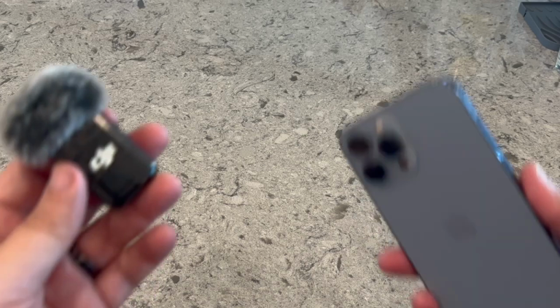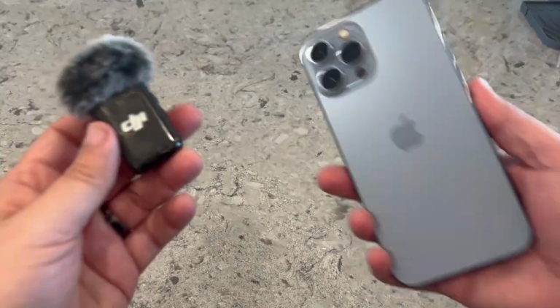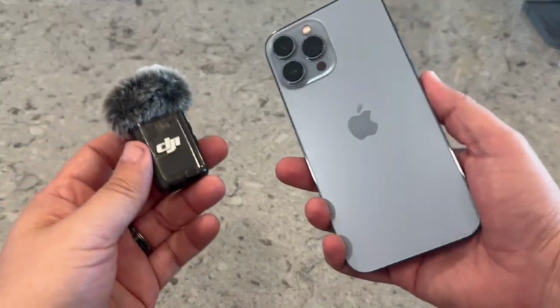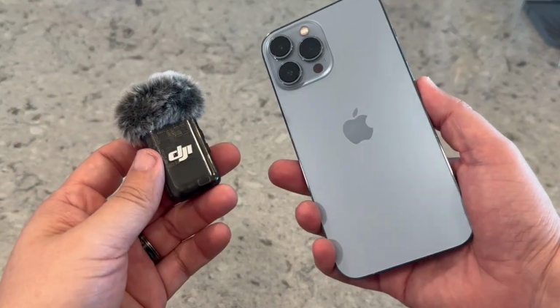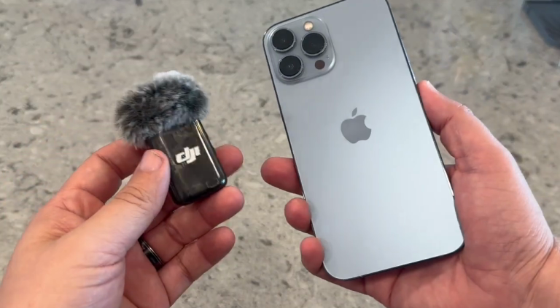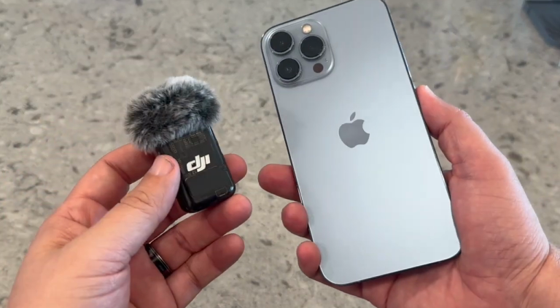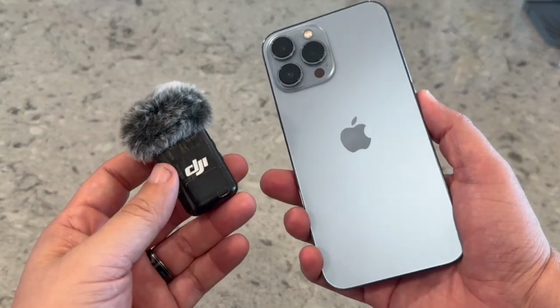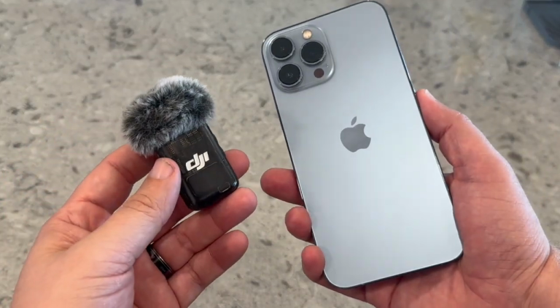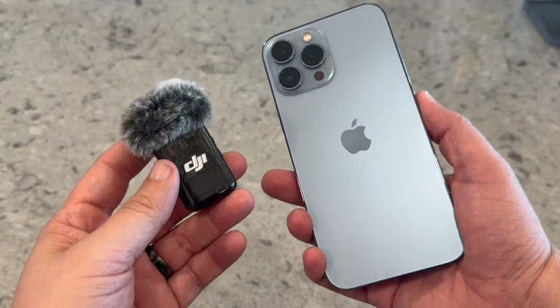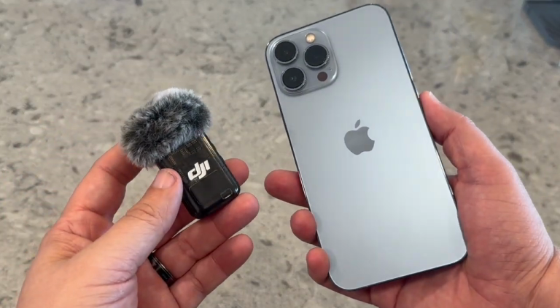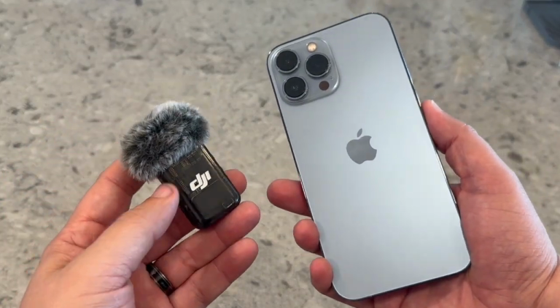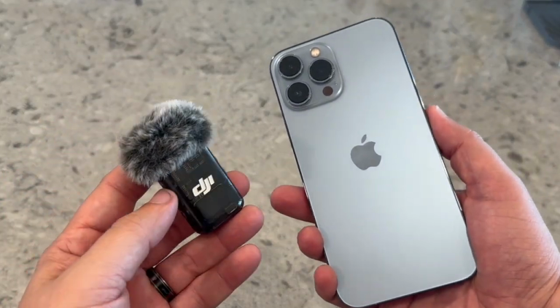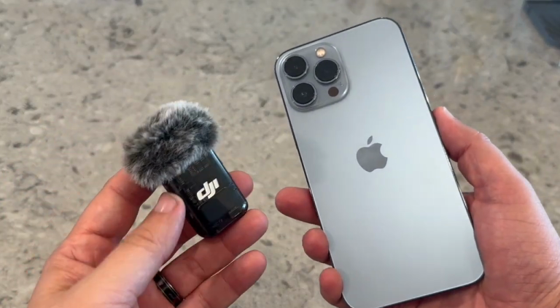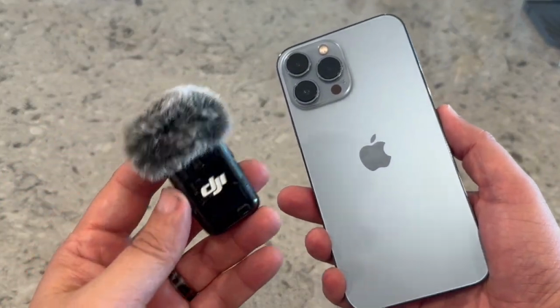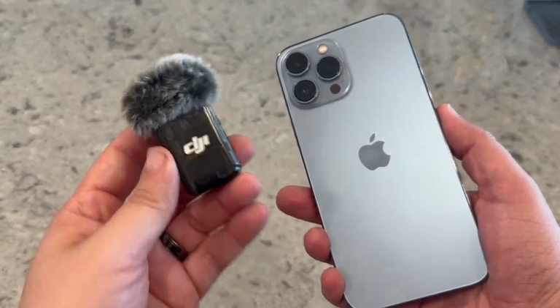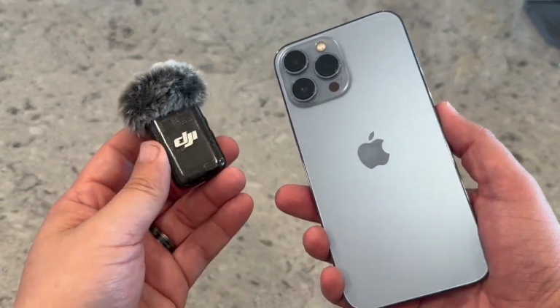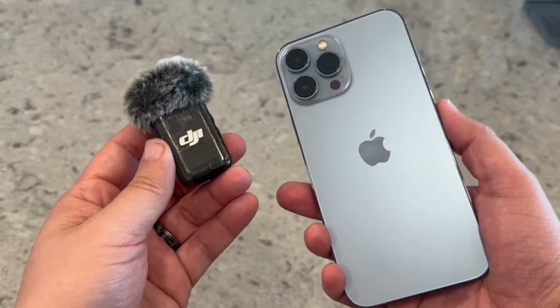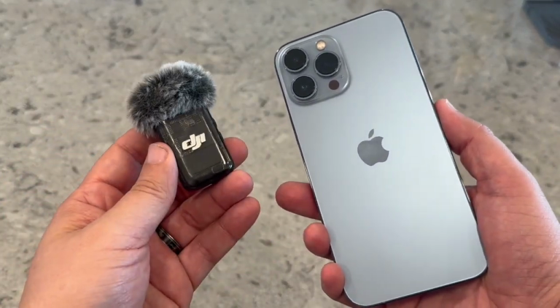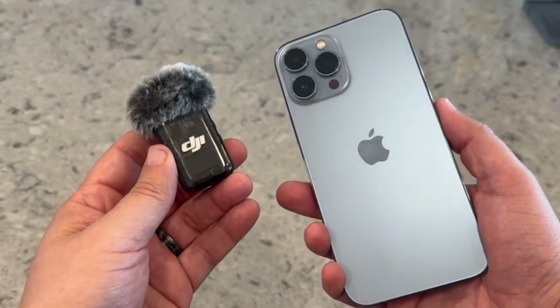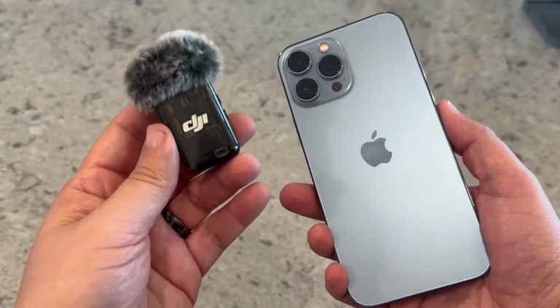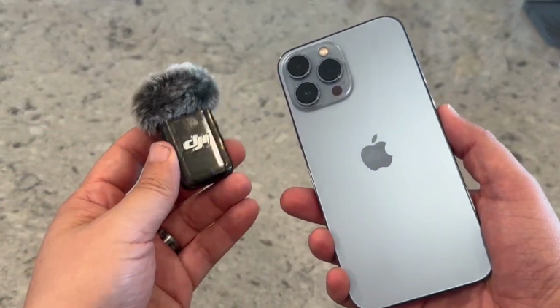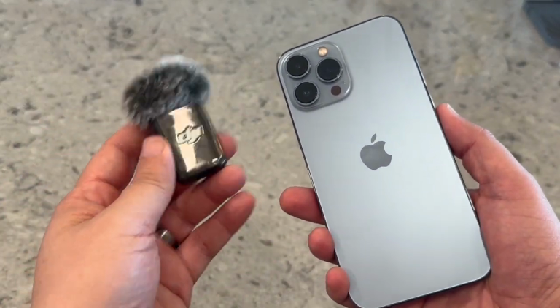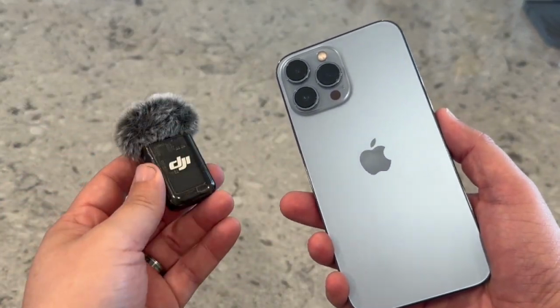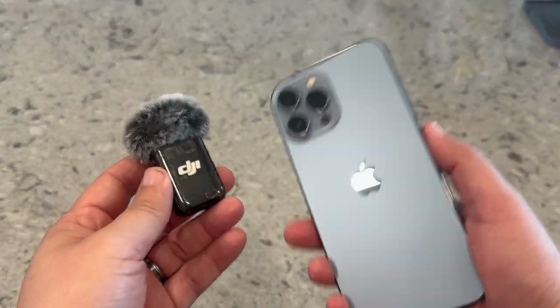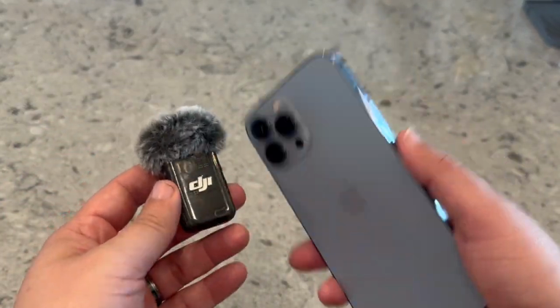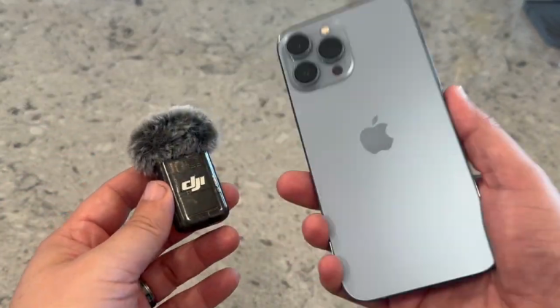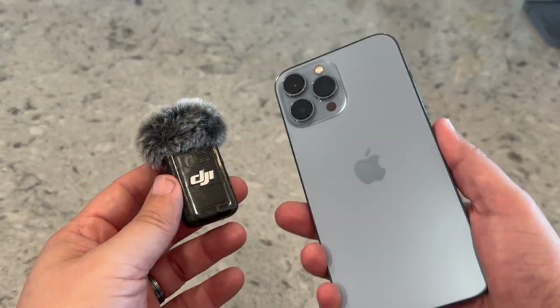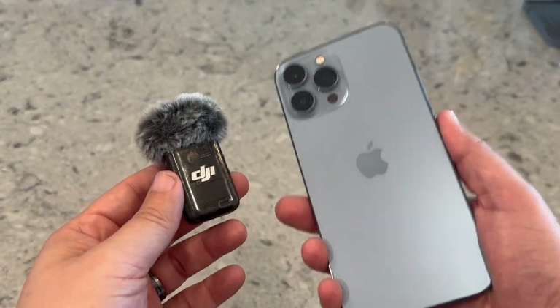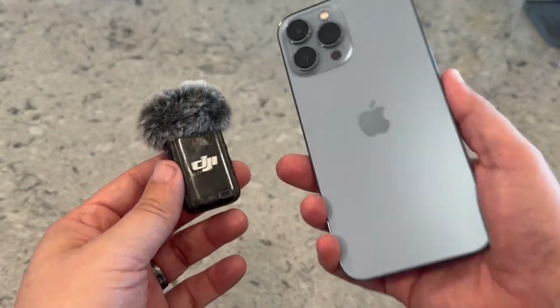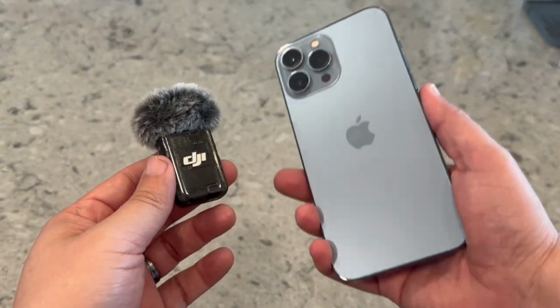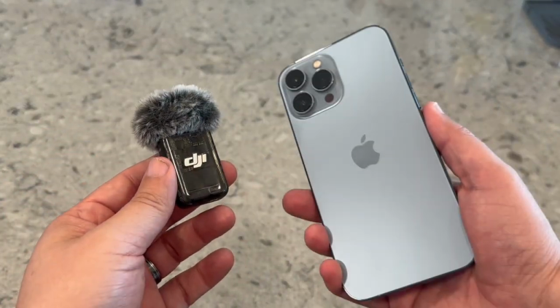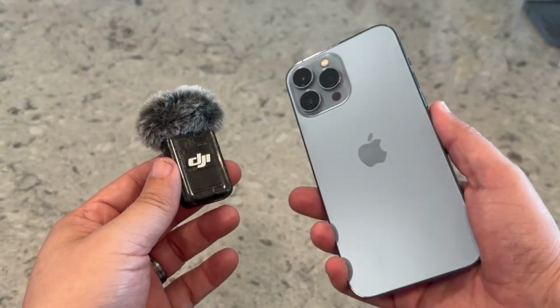In today's tech video, I'm going to show you guys how you can pair your DJI Mic 2 with an iPhone.